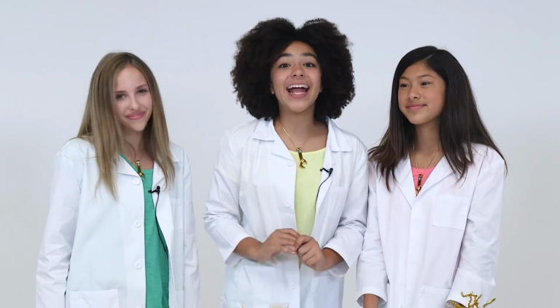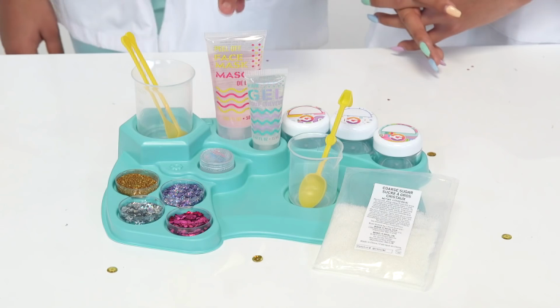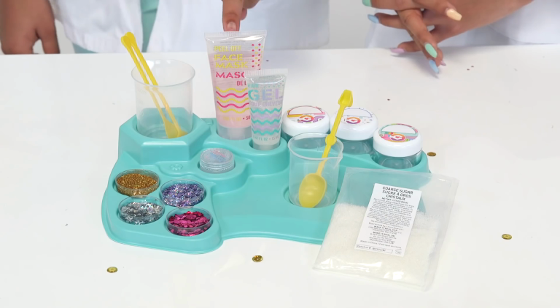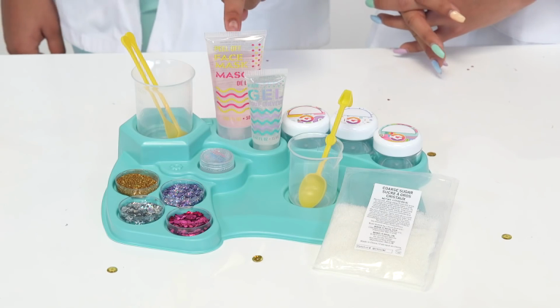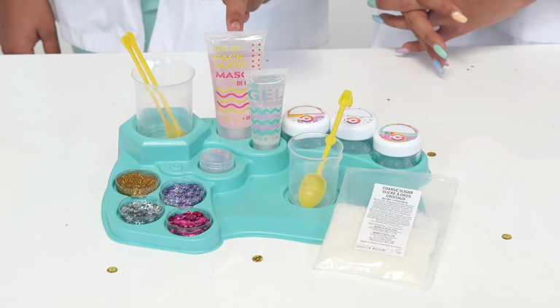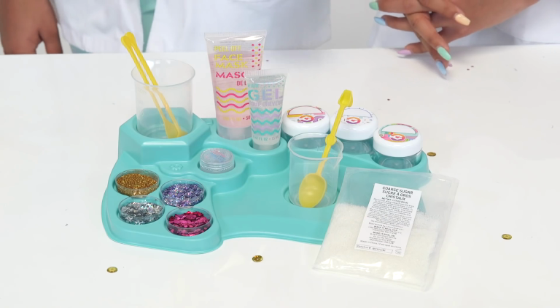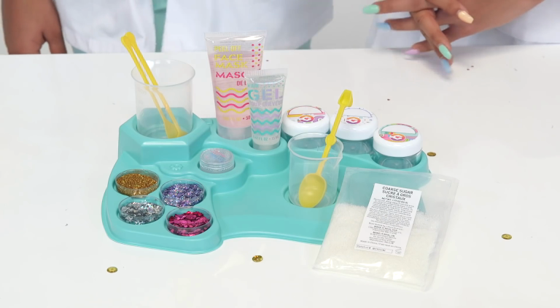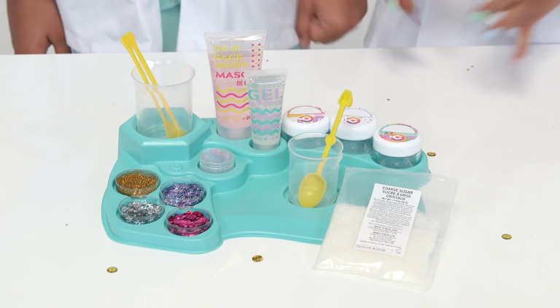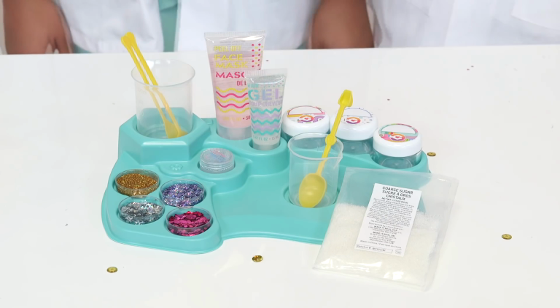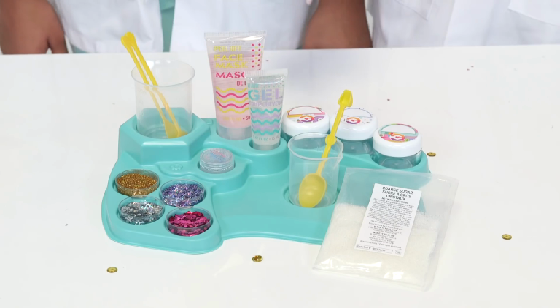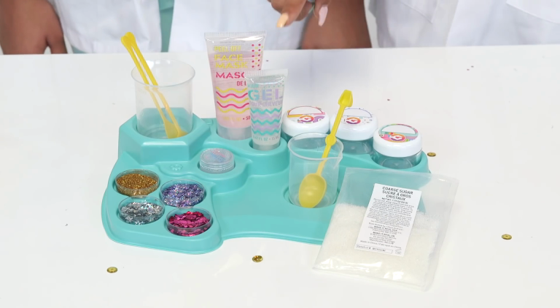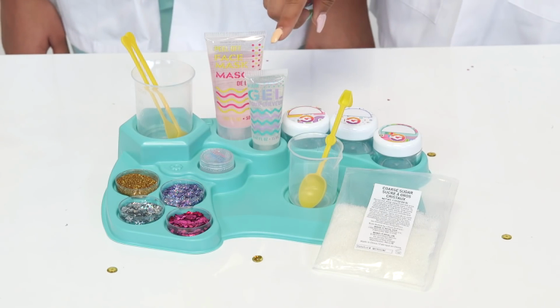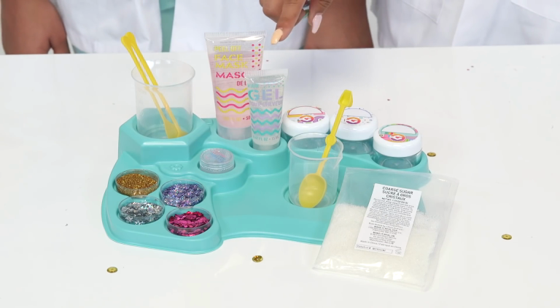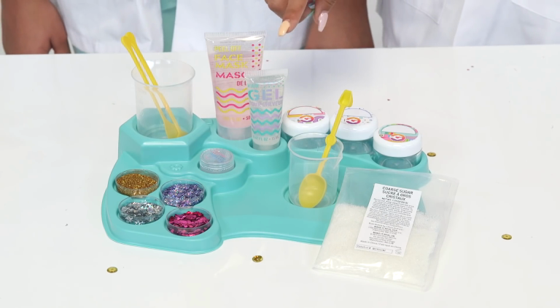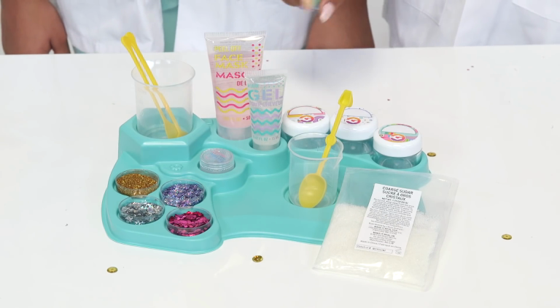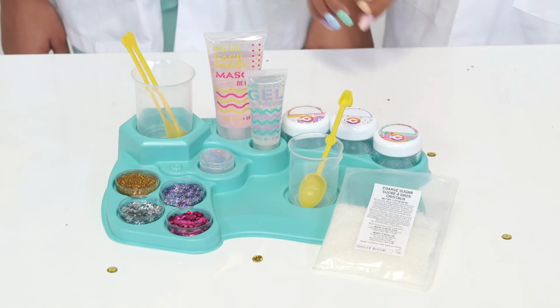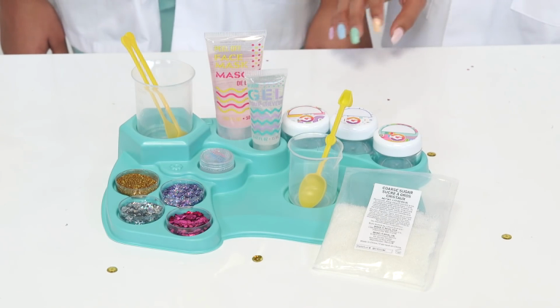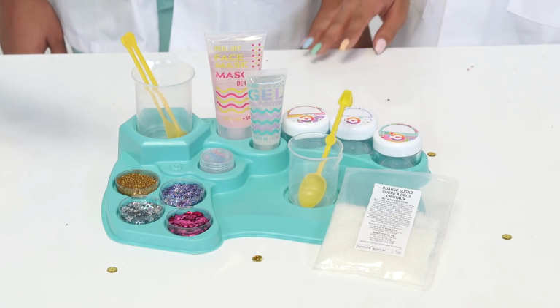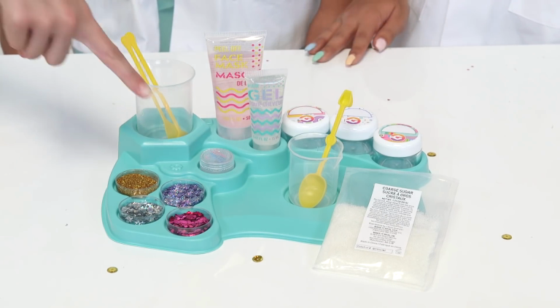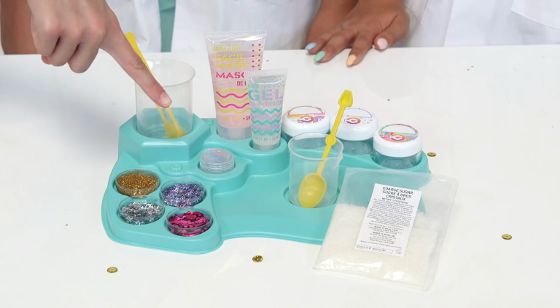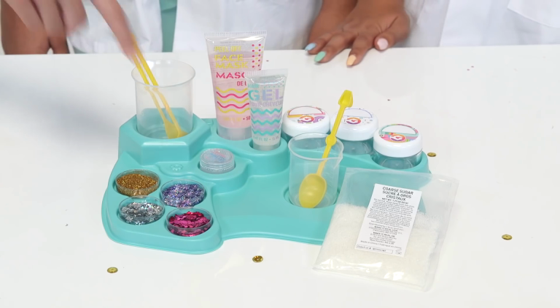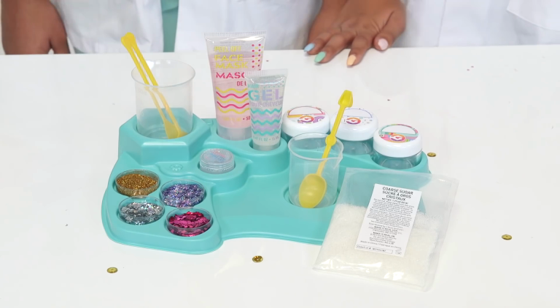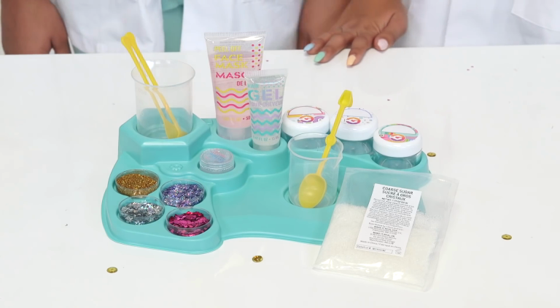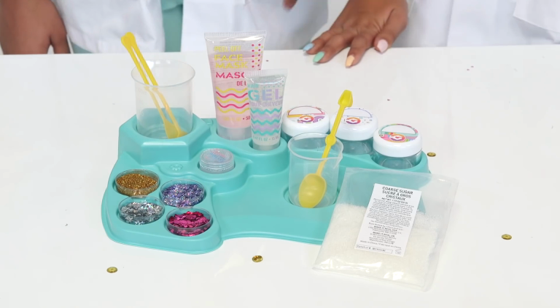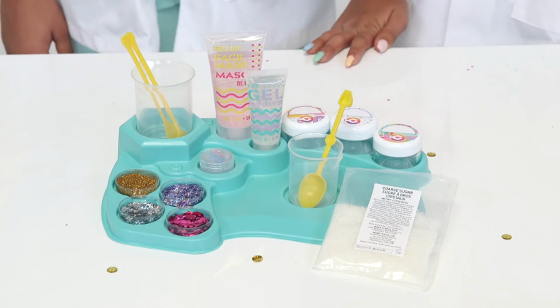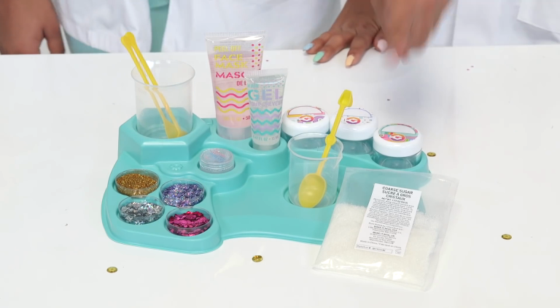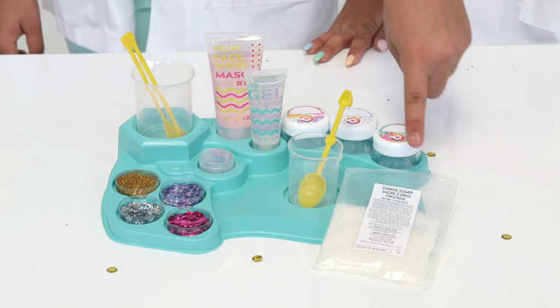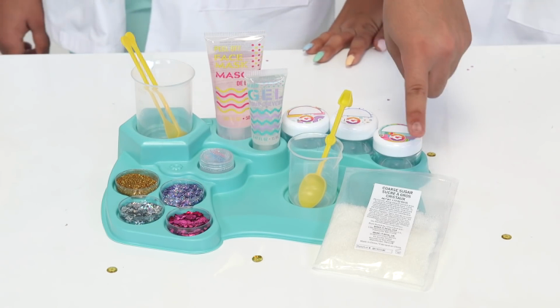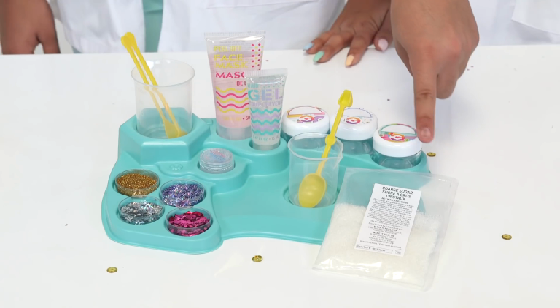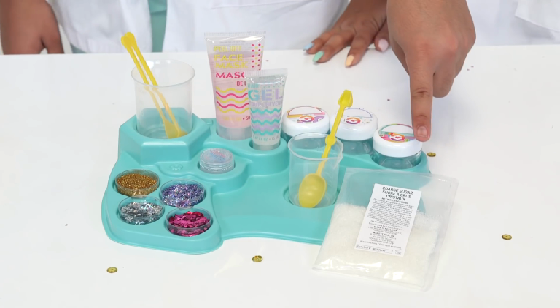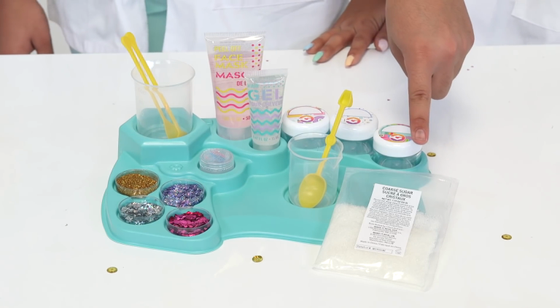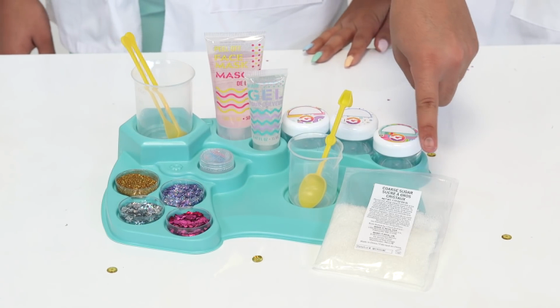The DIY Glitter Beauty Lab is officially ready. It's got a peel-off face mask, glitter hair gel, DIY face smudge, and a sugar face scrub.